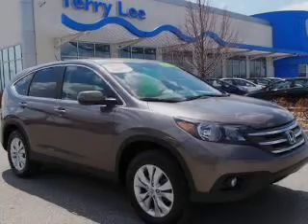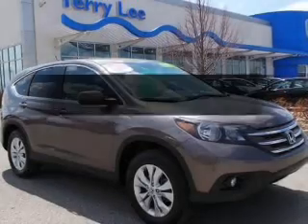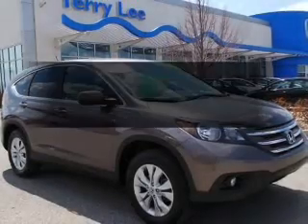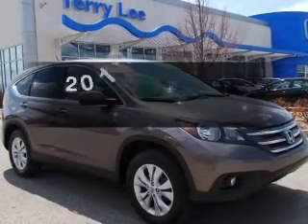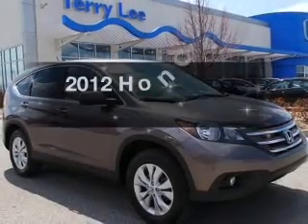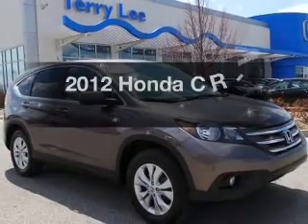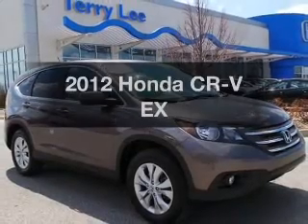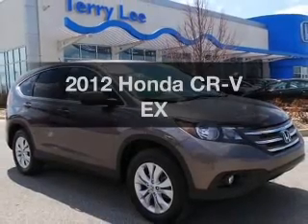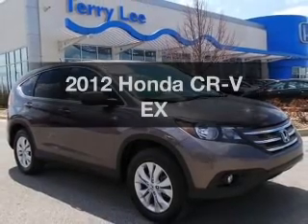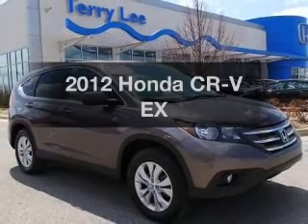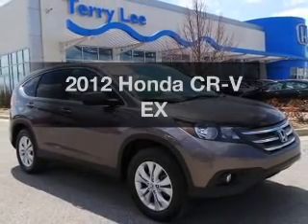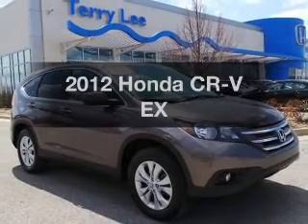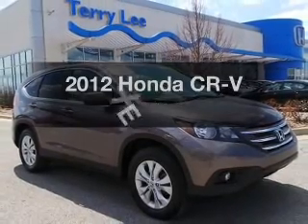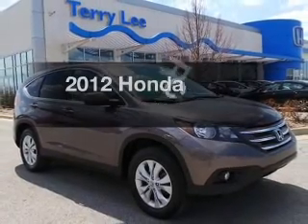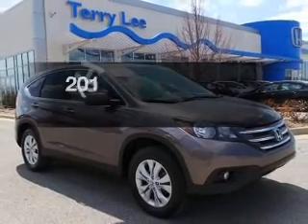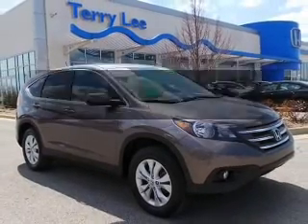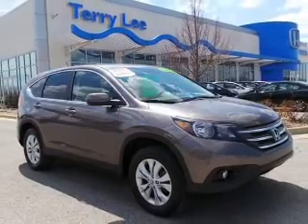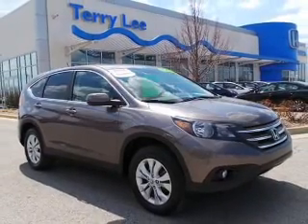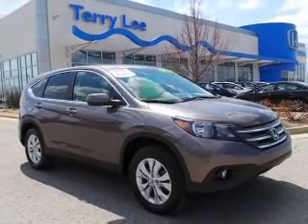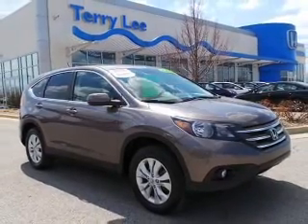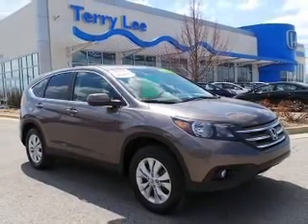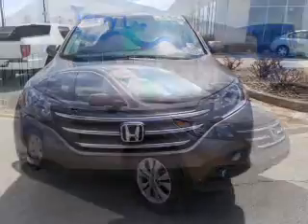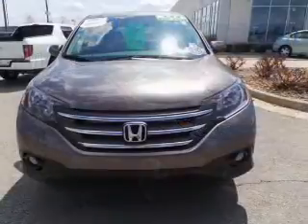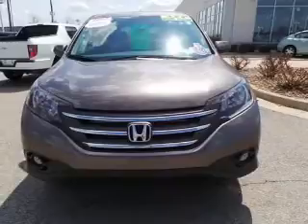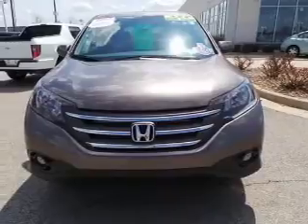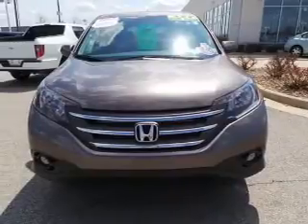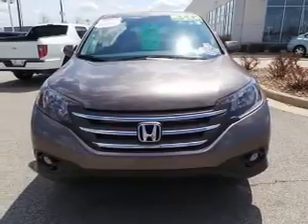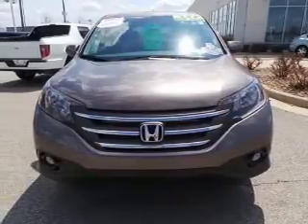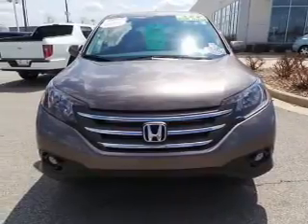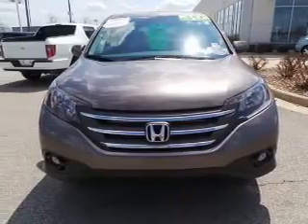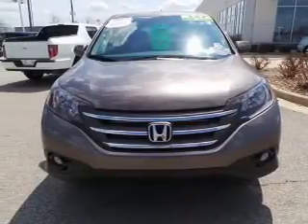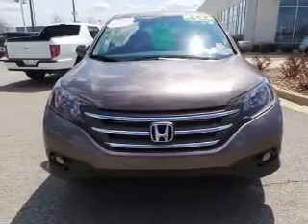Get noticed in this 2012 Honda CR-V. Travel the roads in style and comfort in this great vehicle.